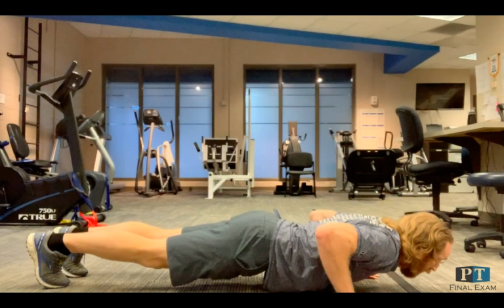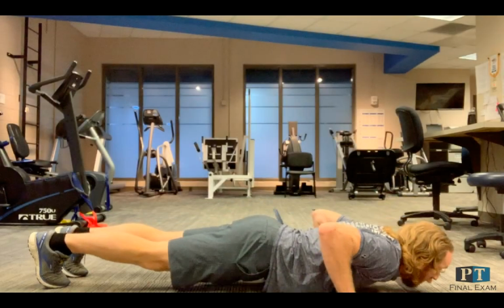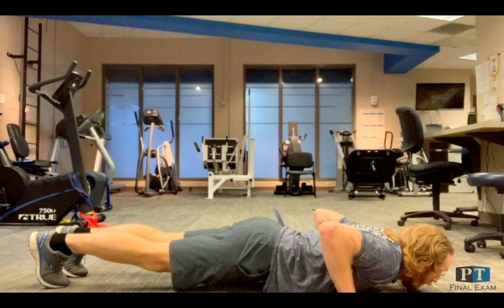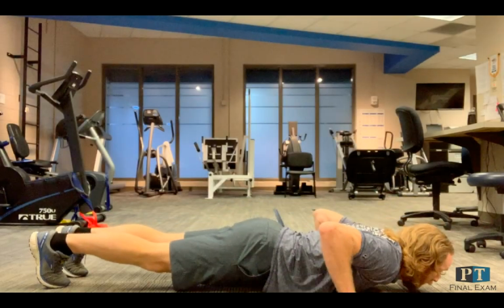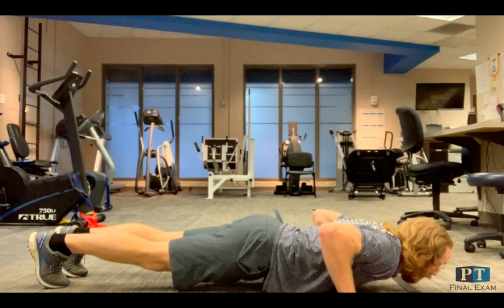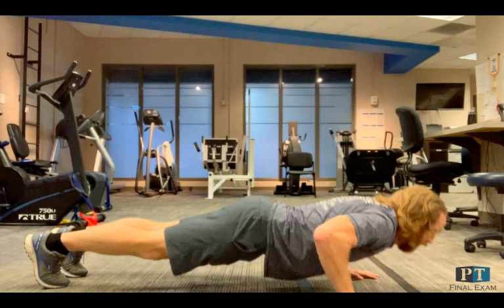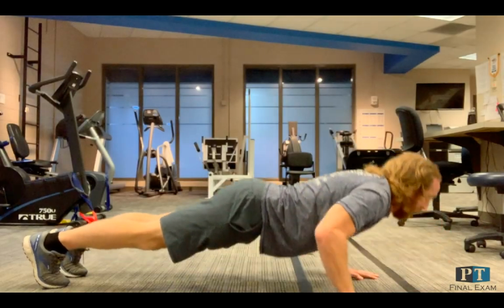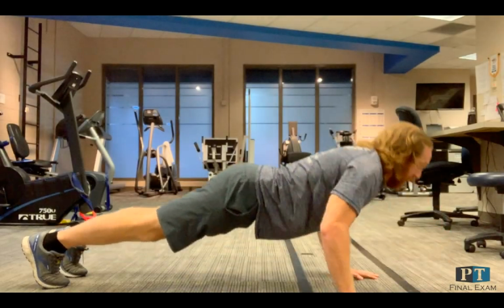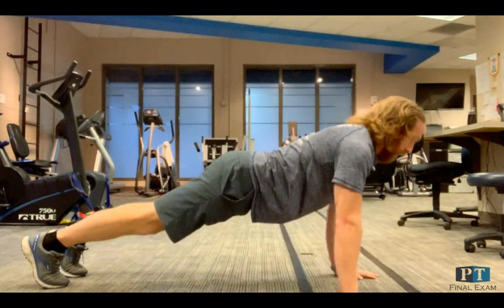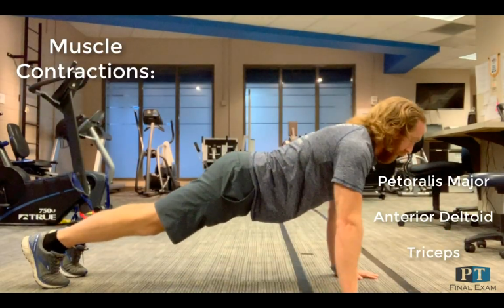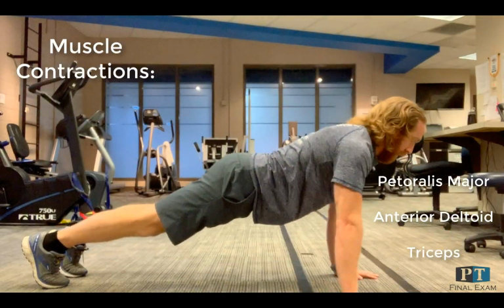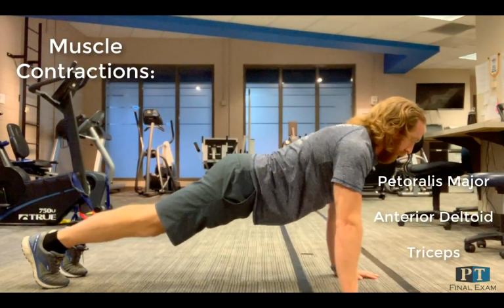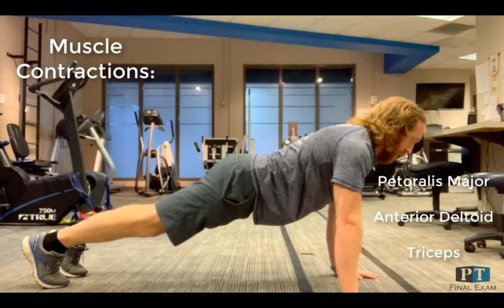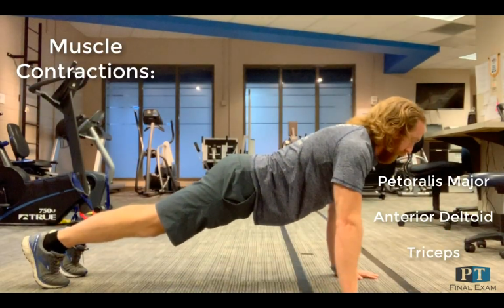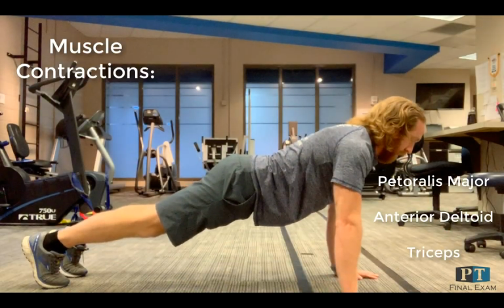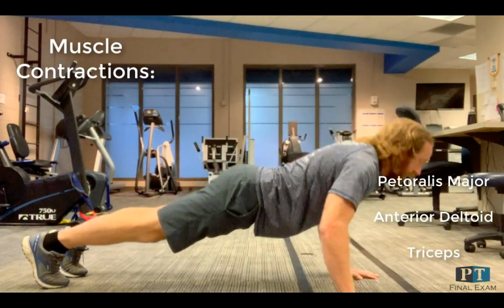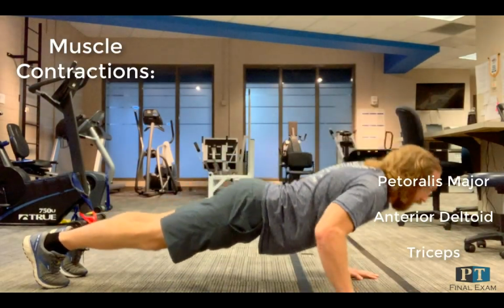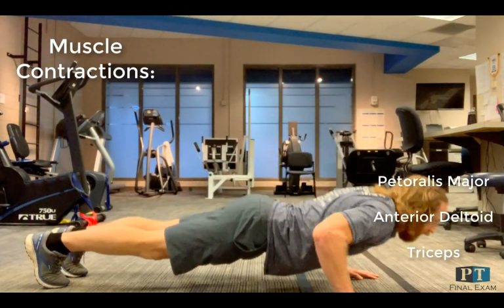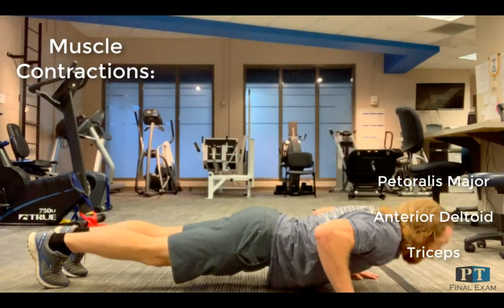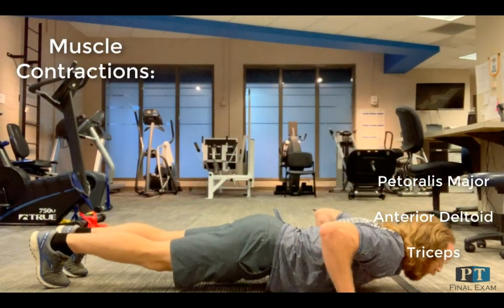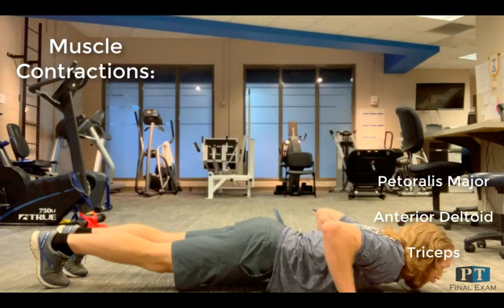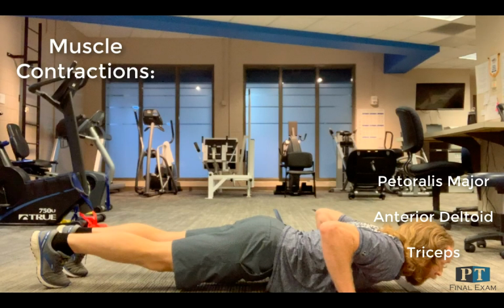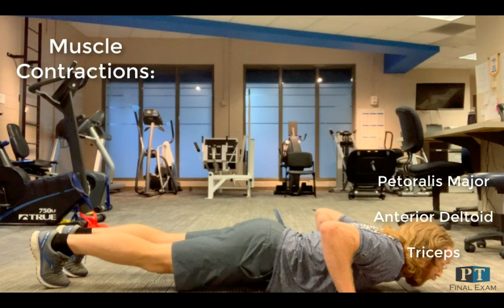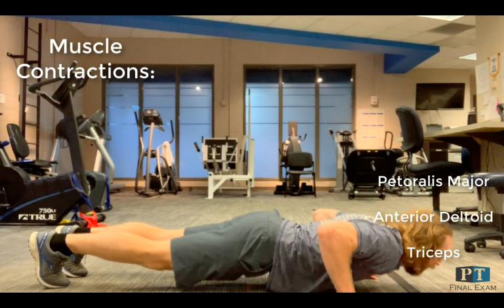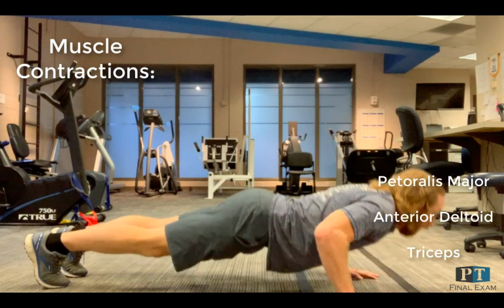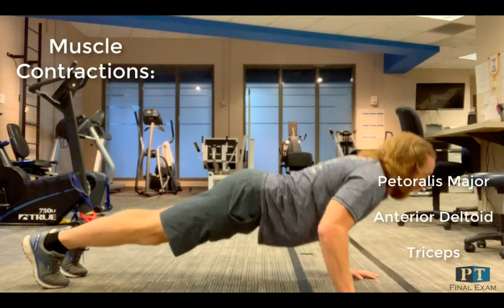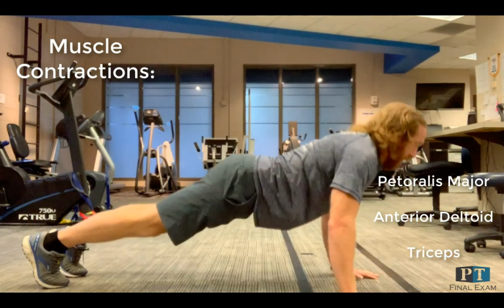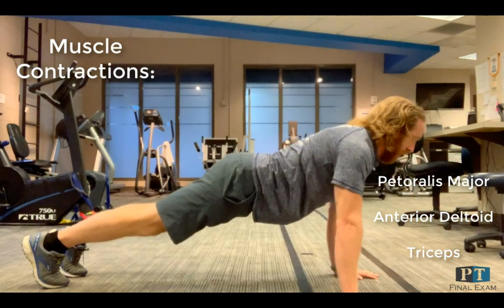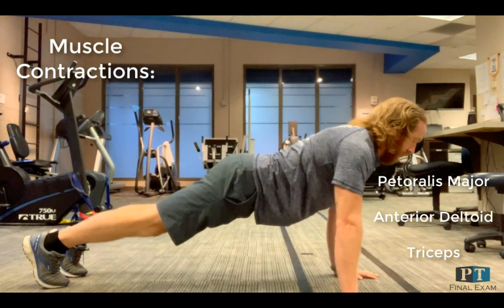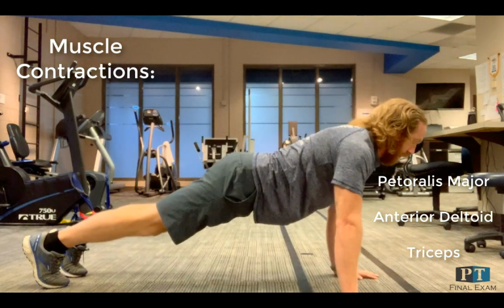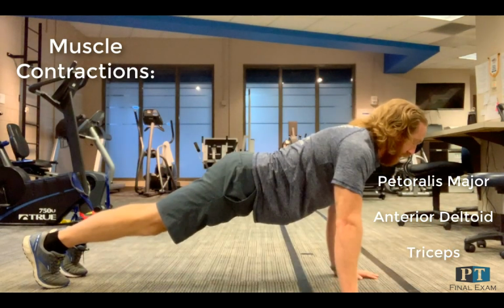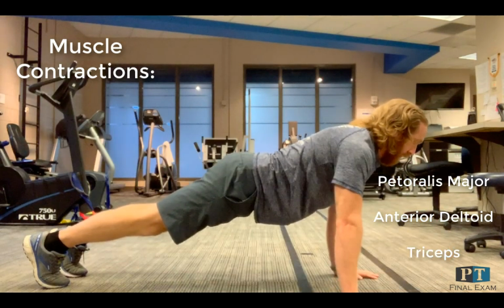Transitioning to the lateral angle, I'm going to touch on three primary muscles involved and their contractions during the push-up.